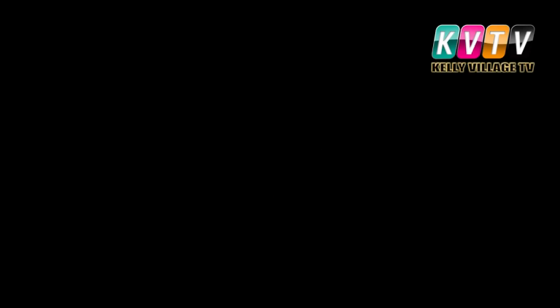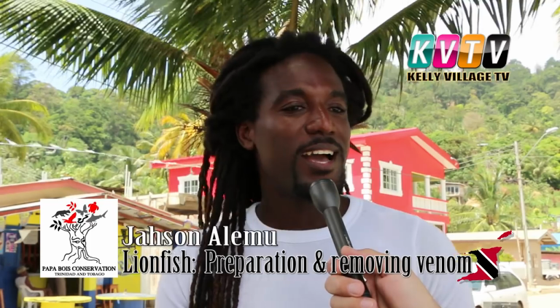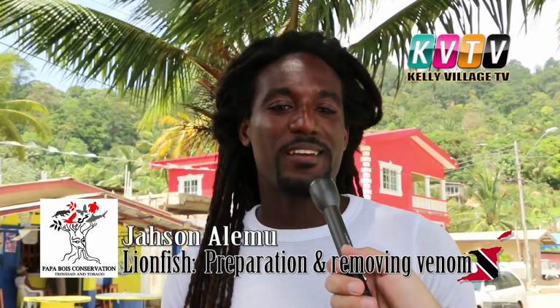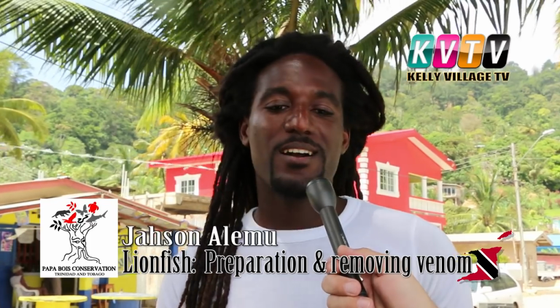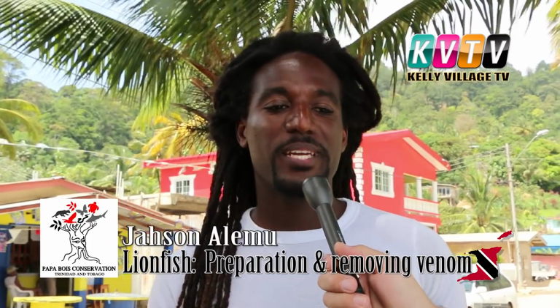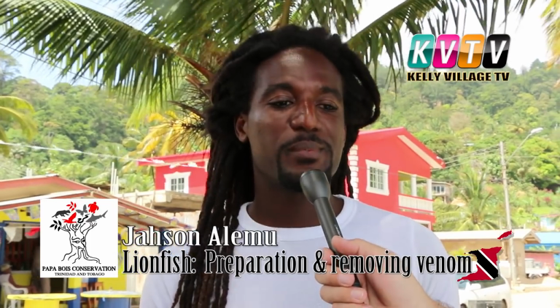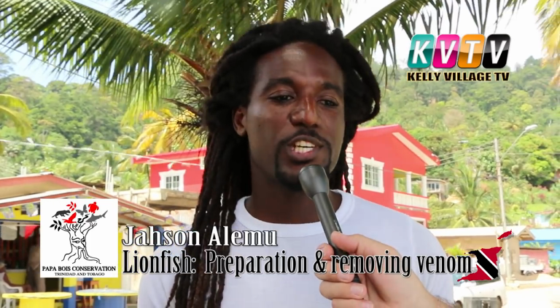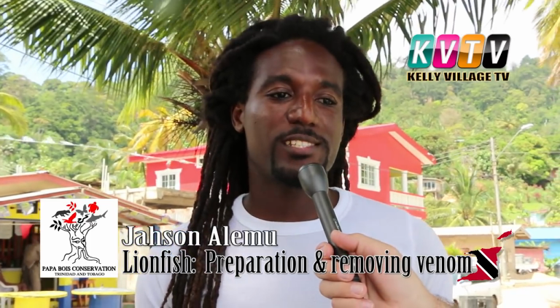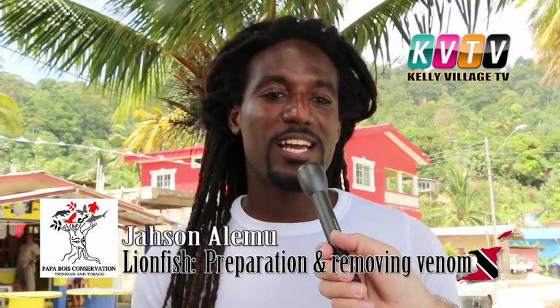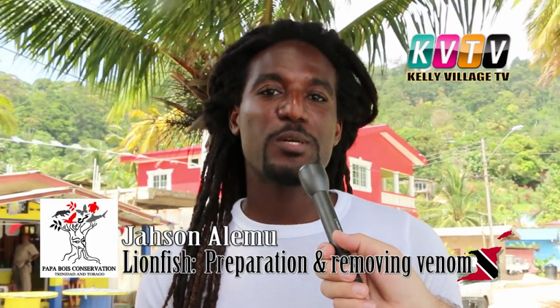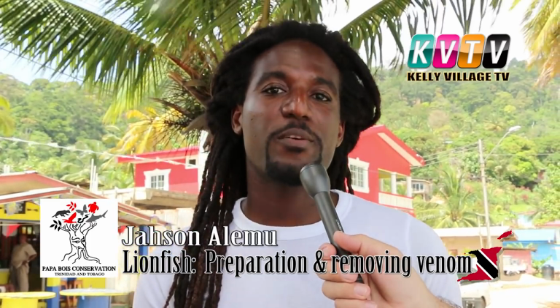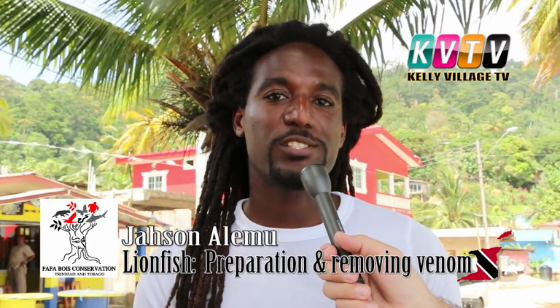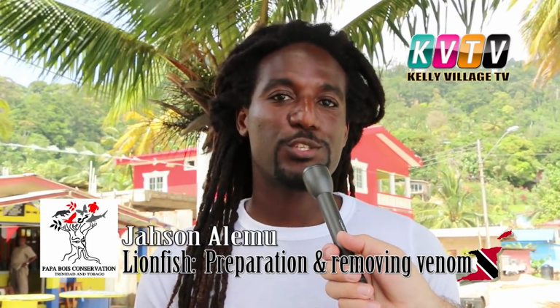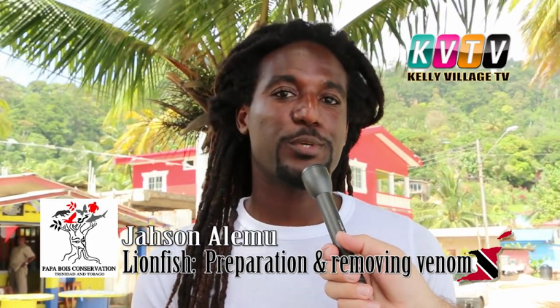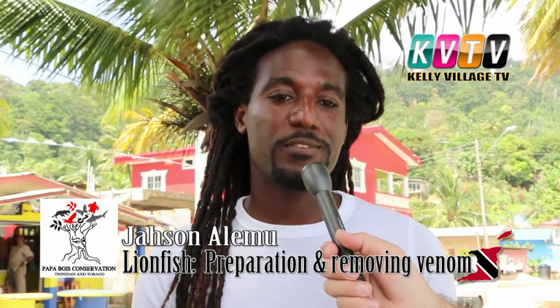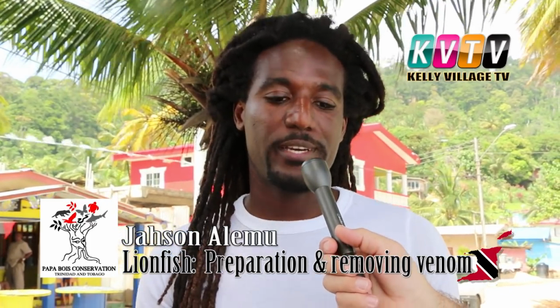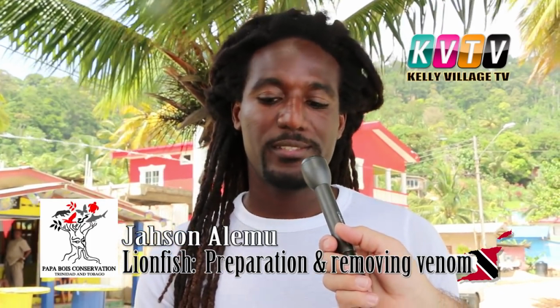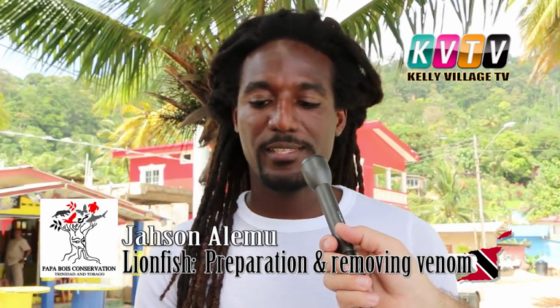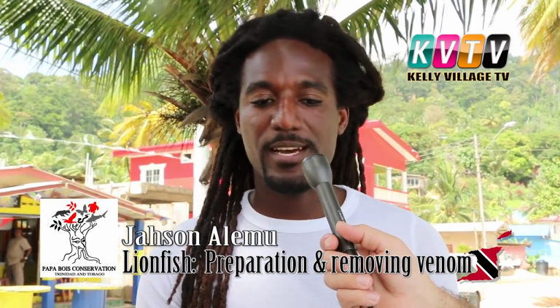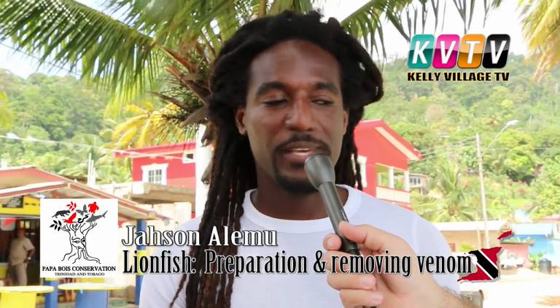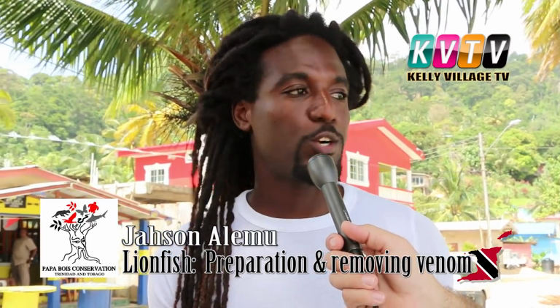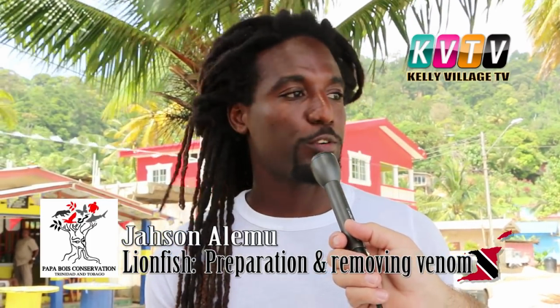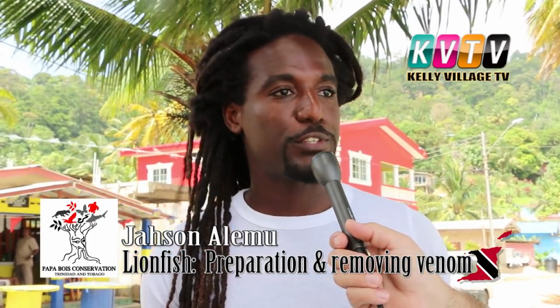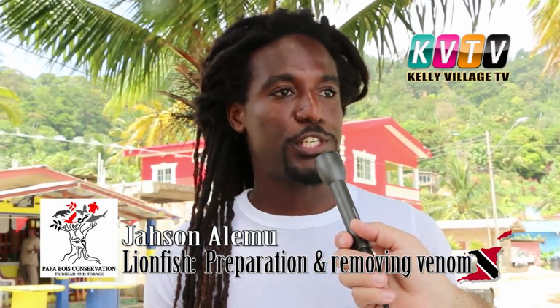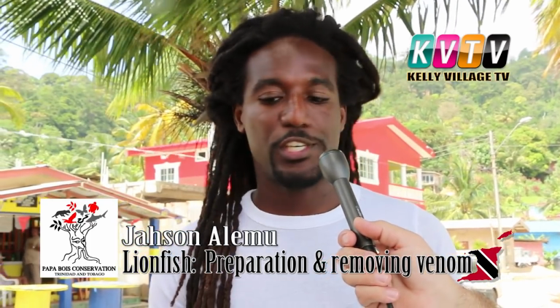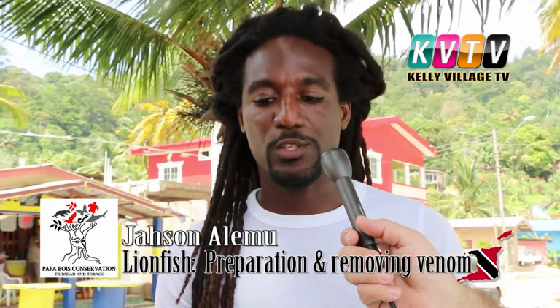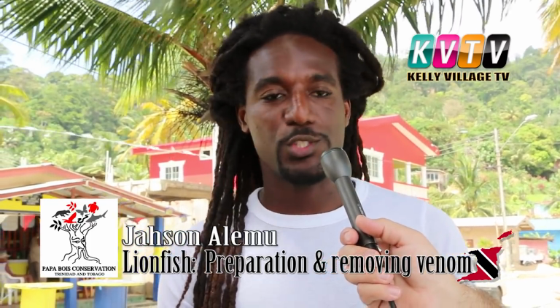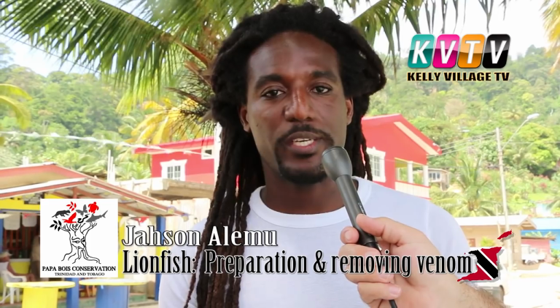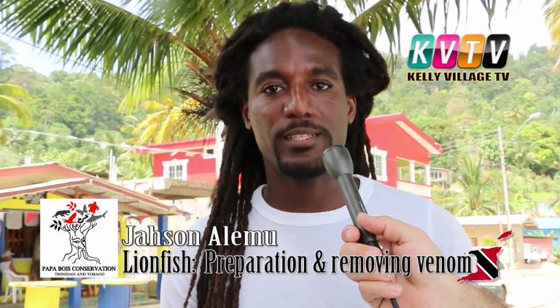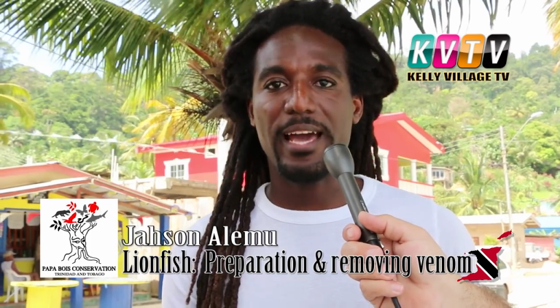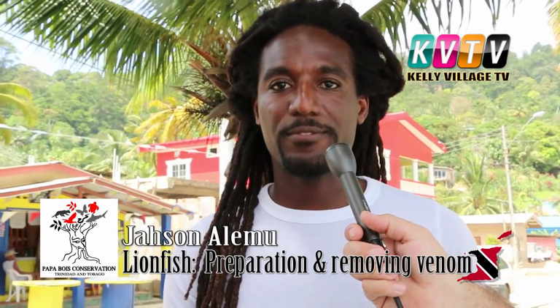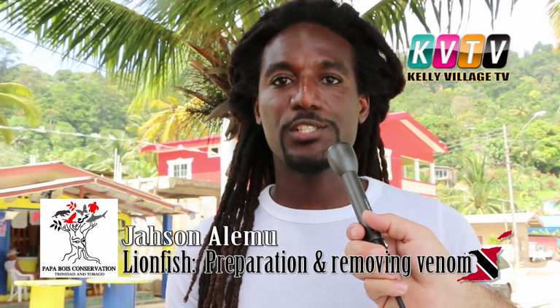Hi, my name is Jocelyn Alamu. I'm from the Institute of Marine Affairs. I'm working on coral reforestation and also working on the lionfish.